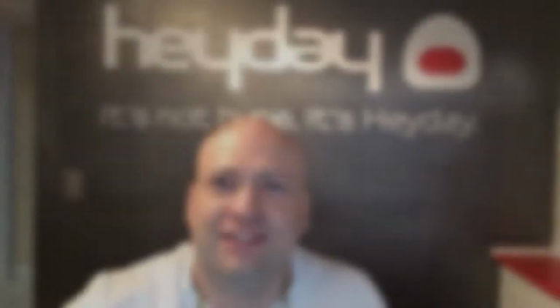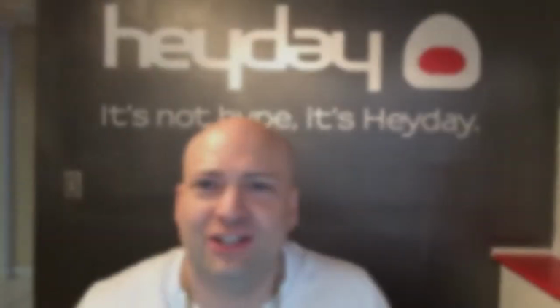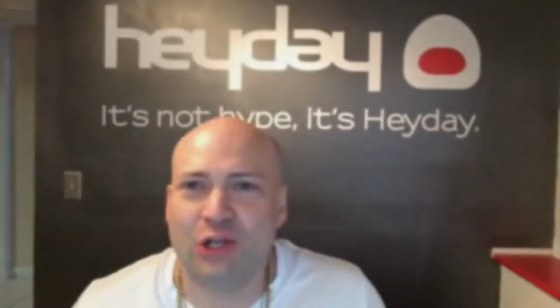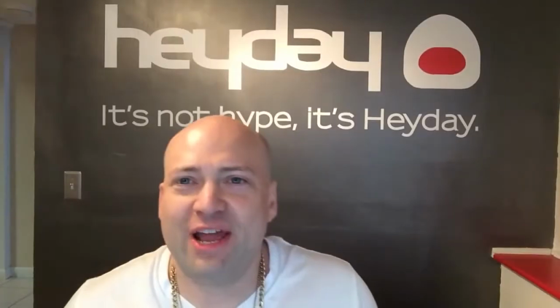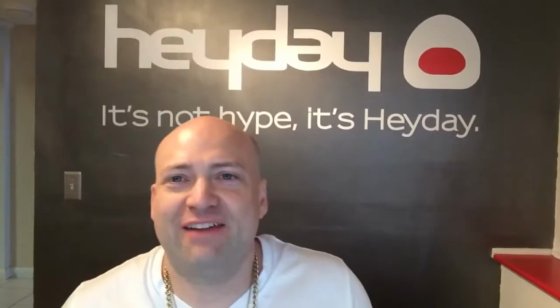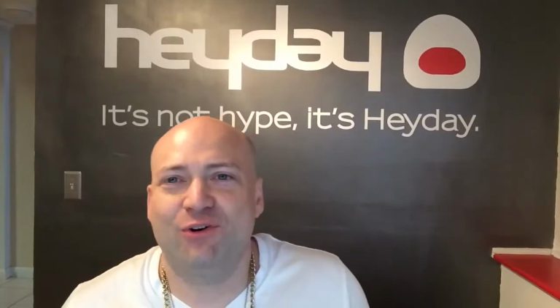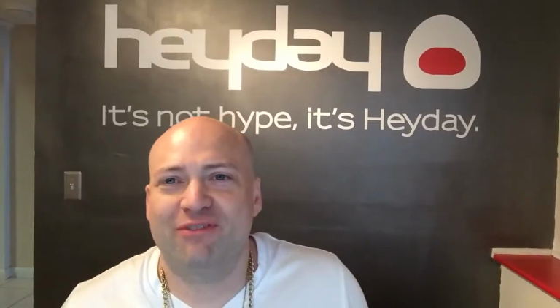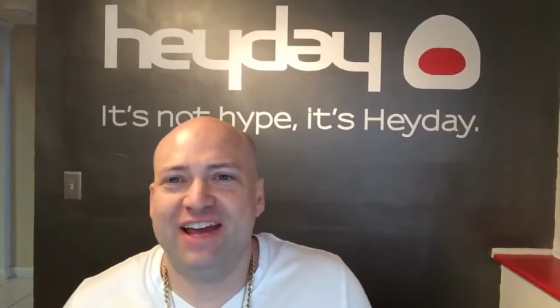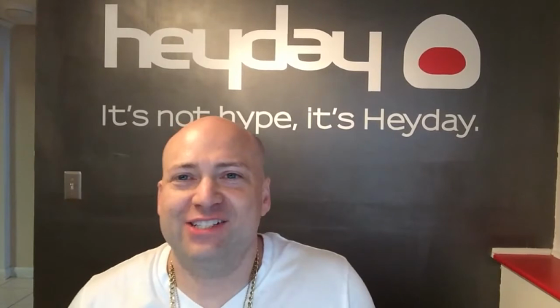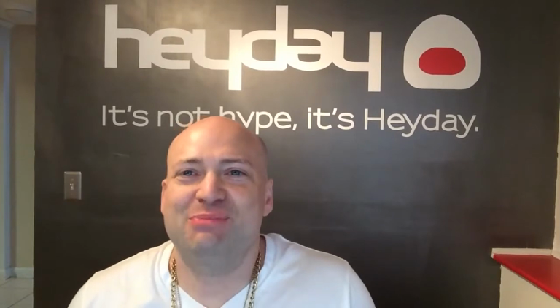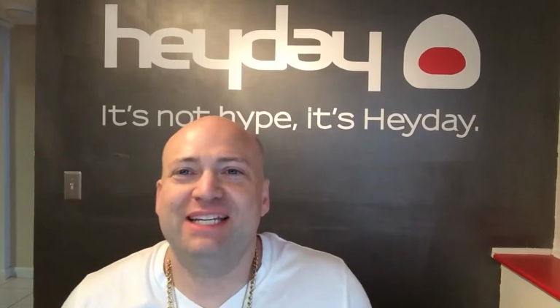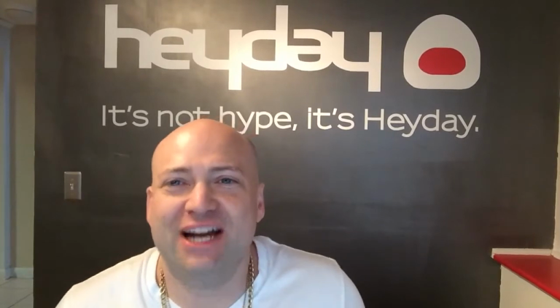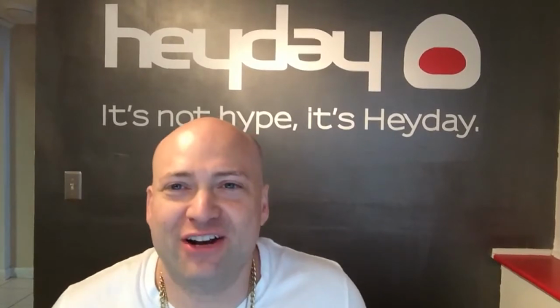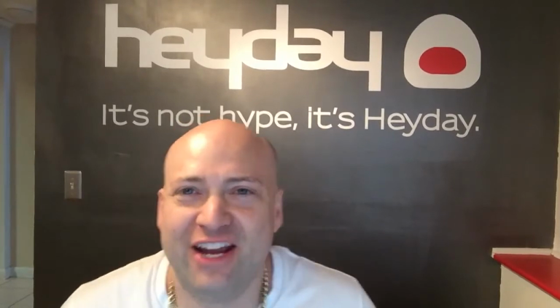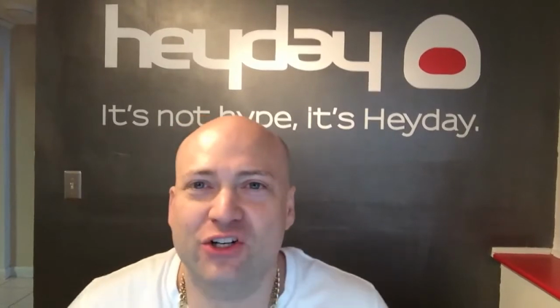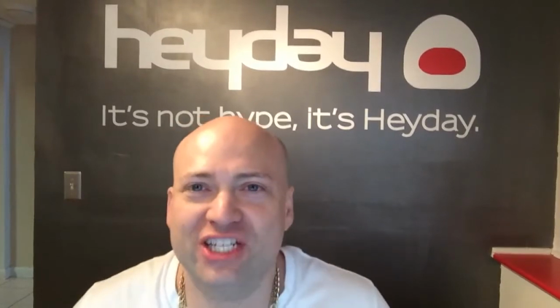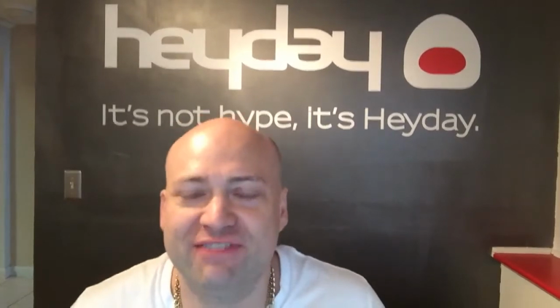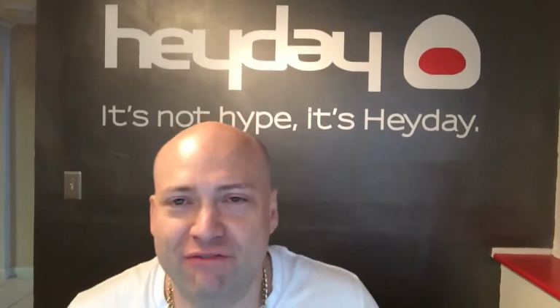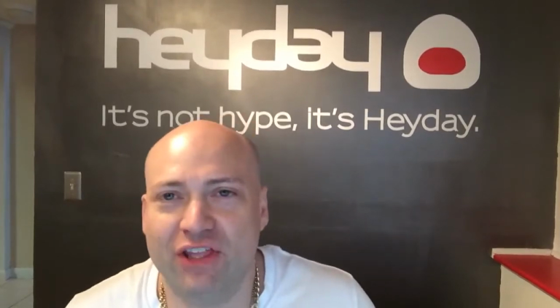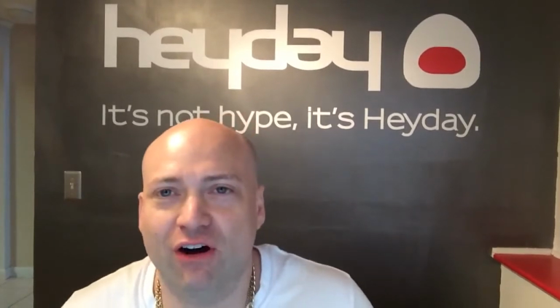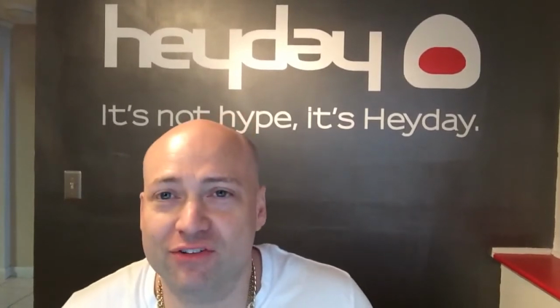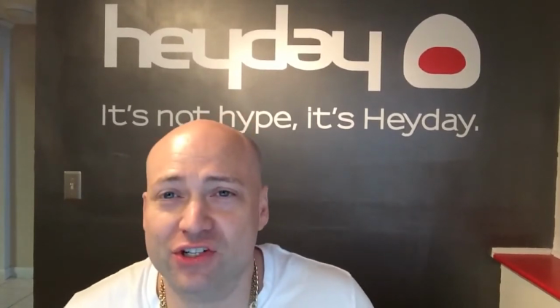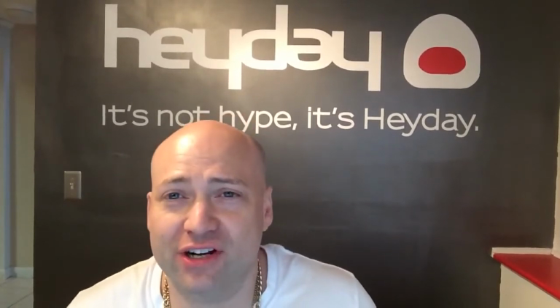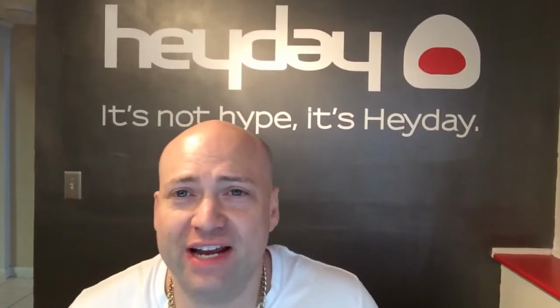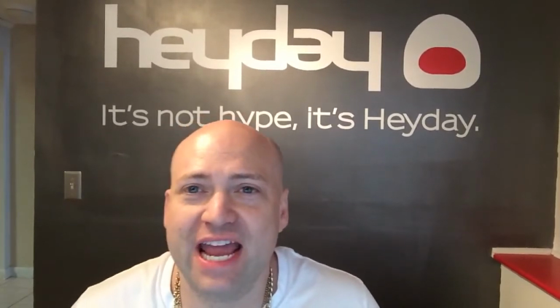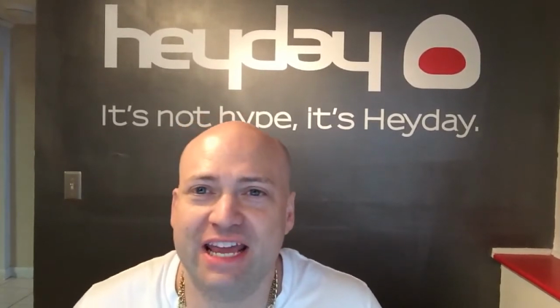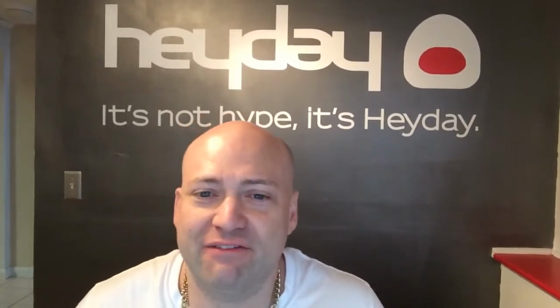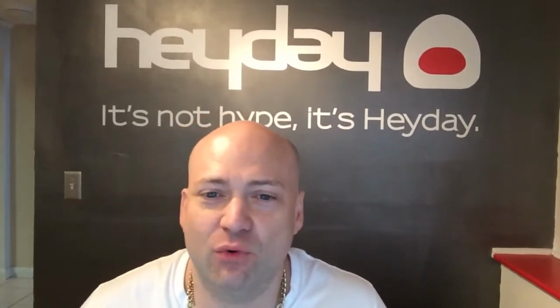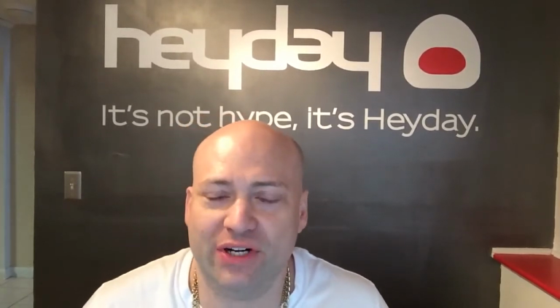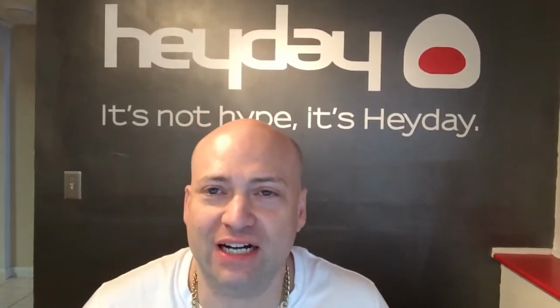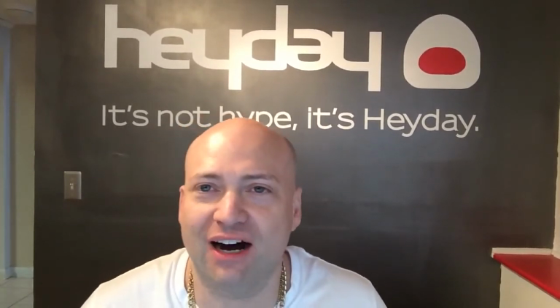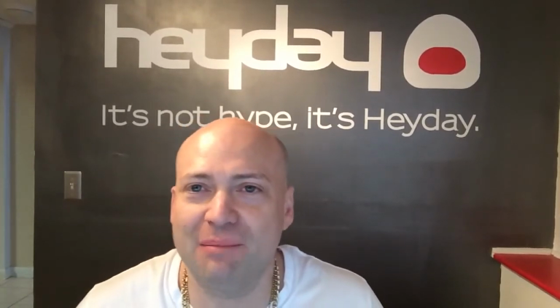Hello, Hay Day Footwear fans. It's me, Darren Haker, Chief Everything Officer at HayDayFootwear.com.